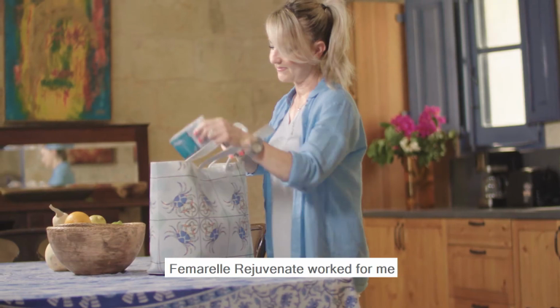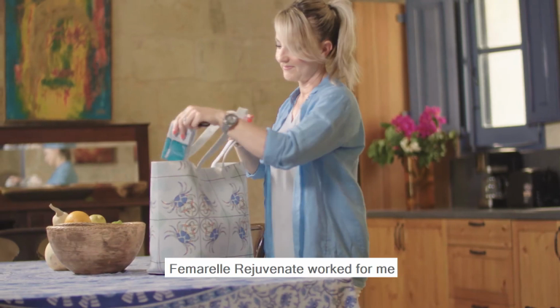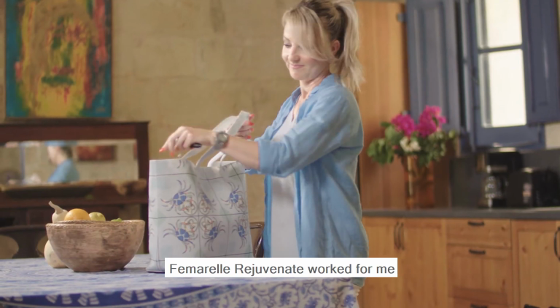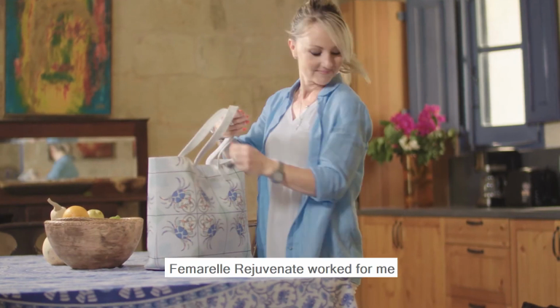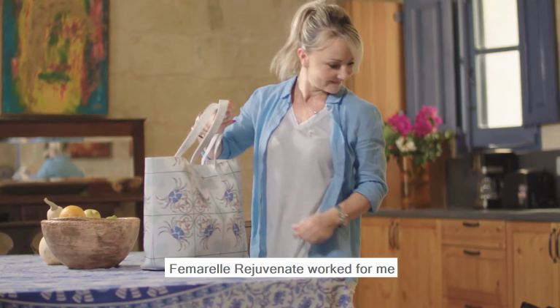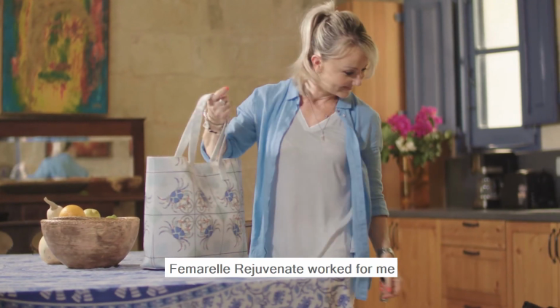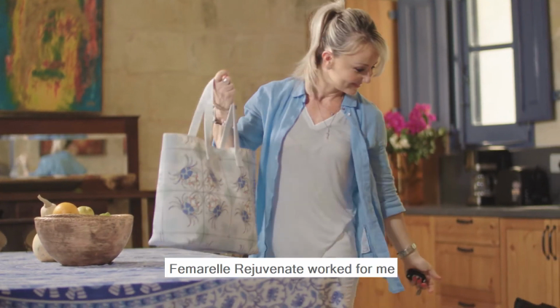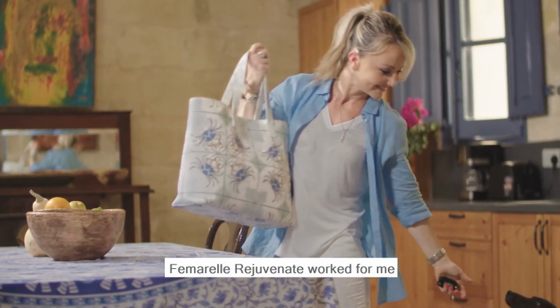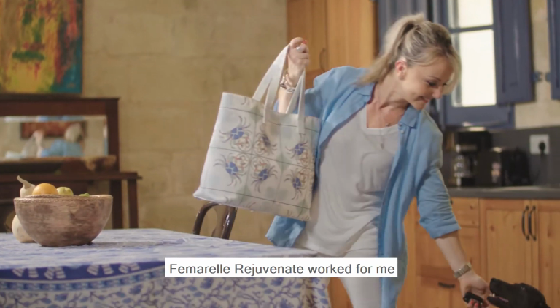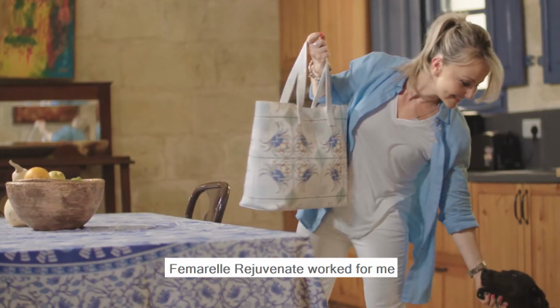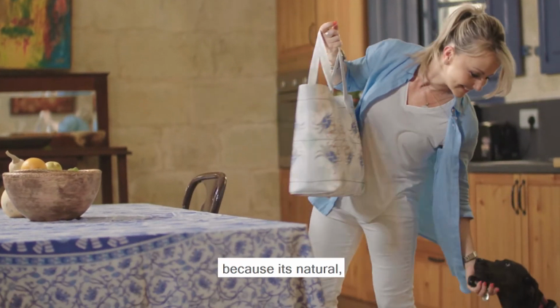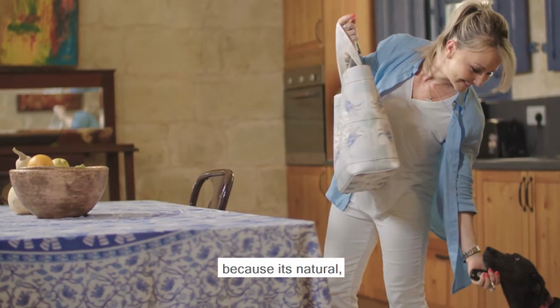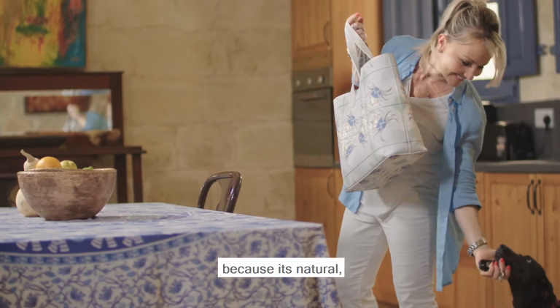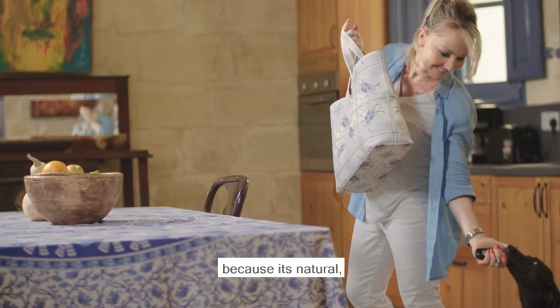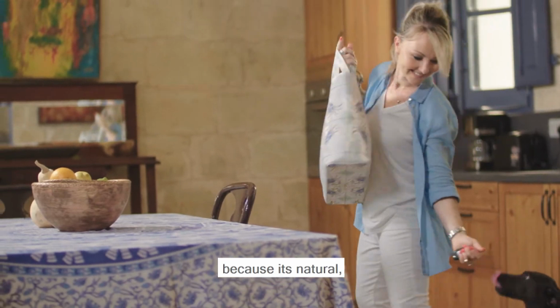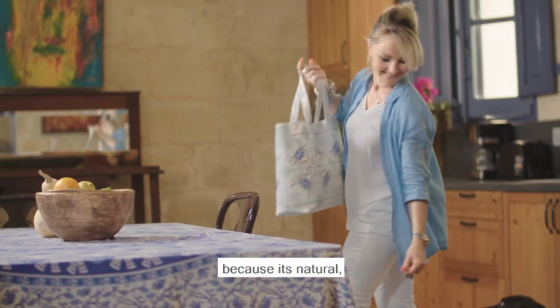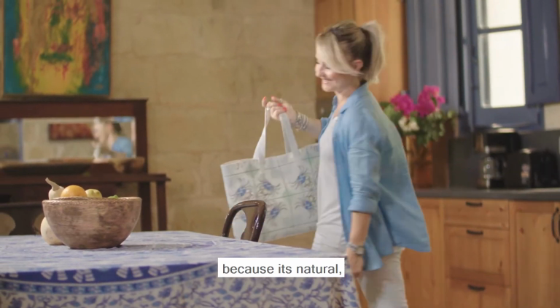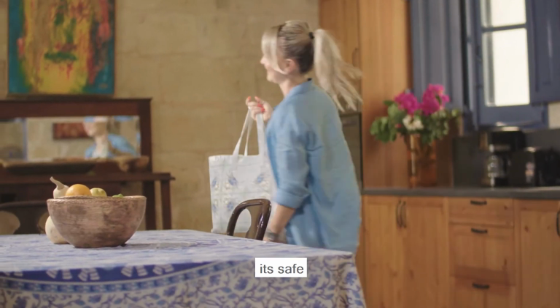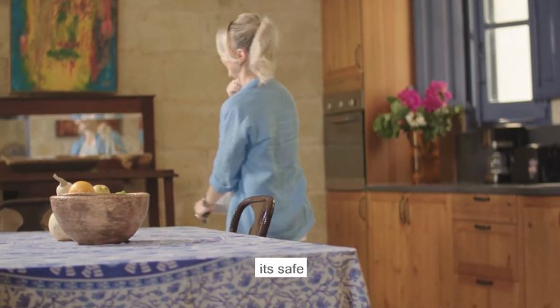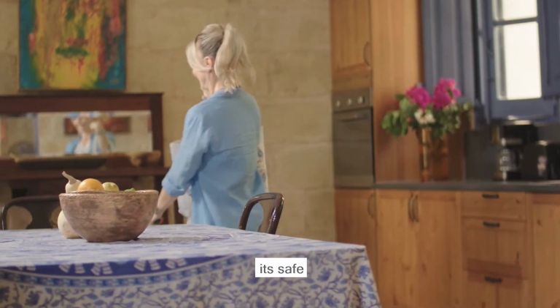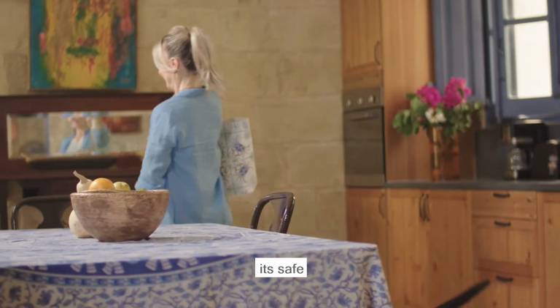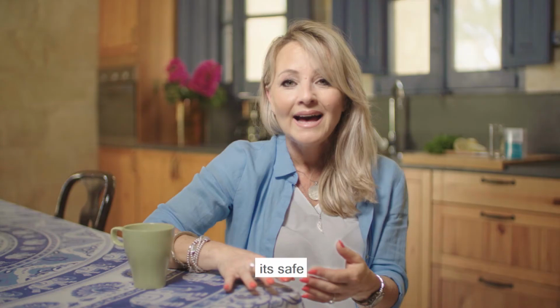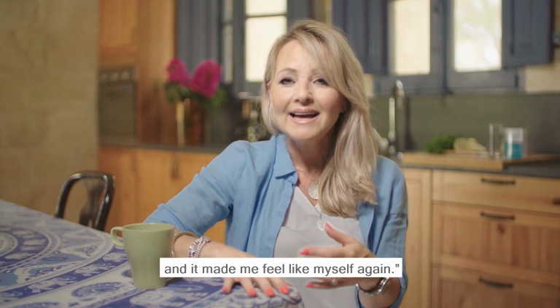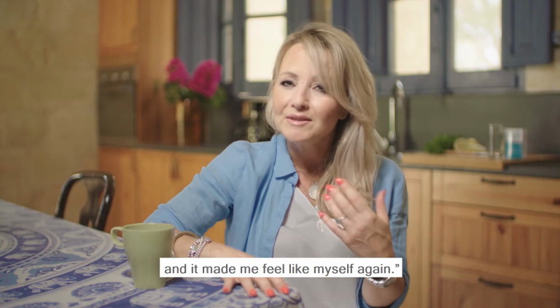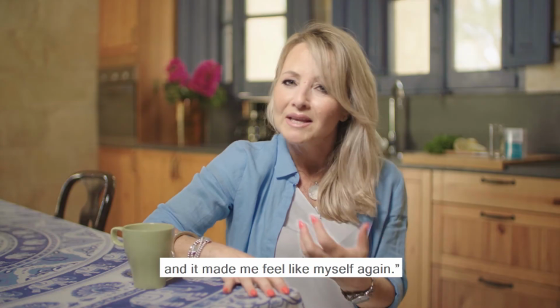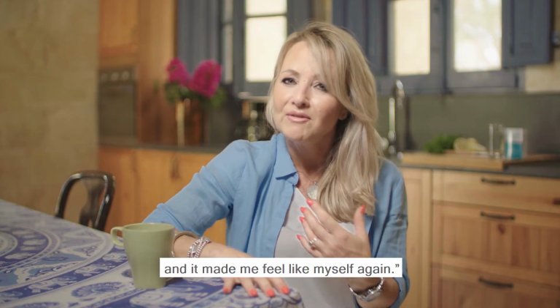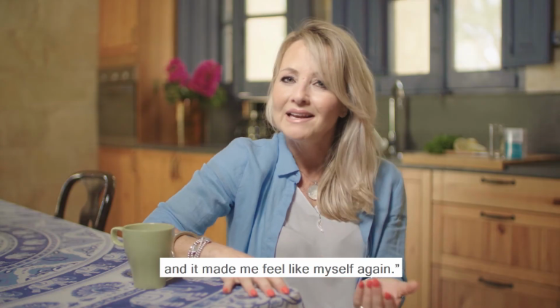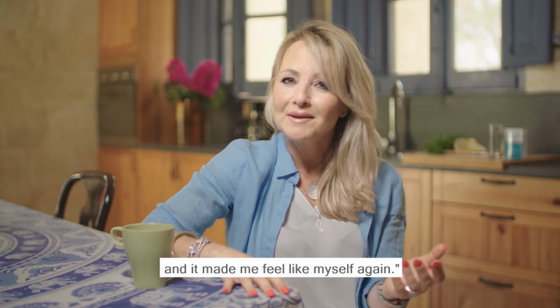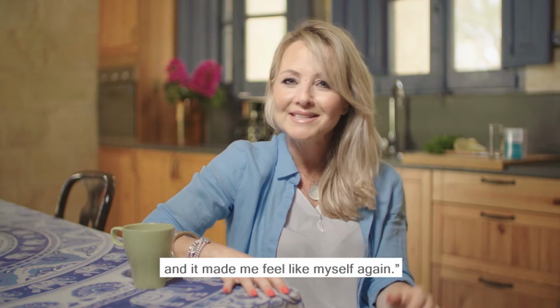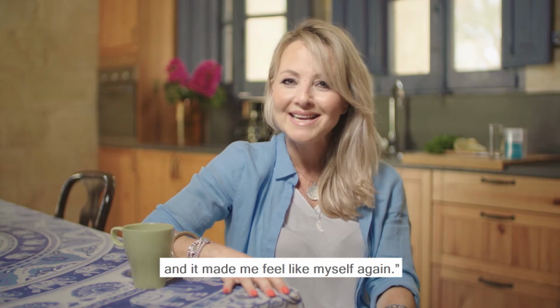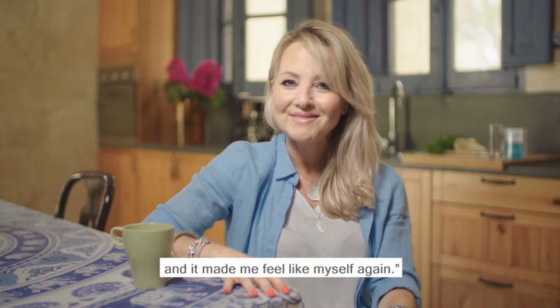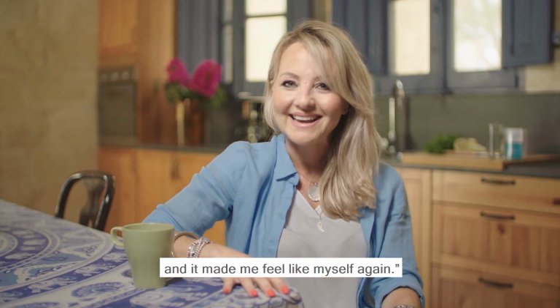Femorel Rejuvenate worked for me because it's natural, it's safe, and it made me feel like myself again.